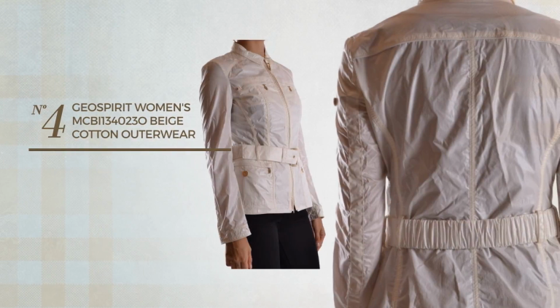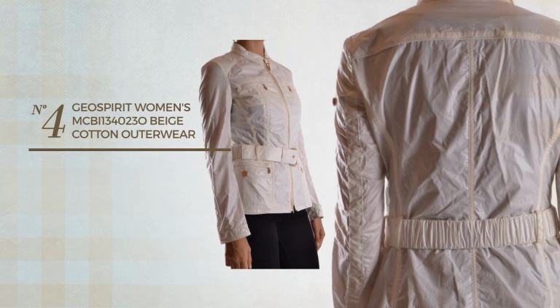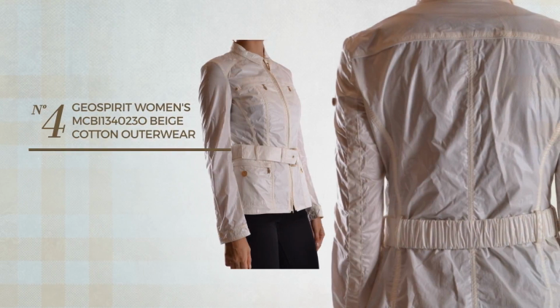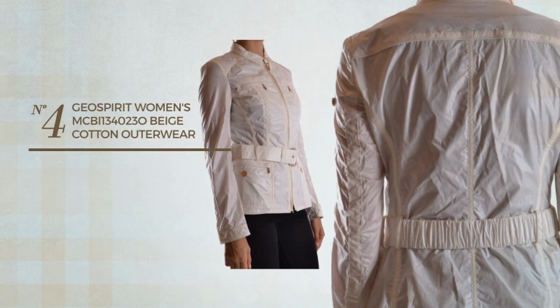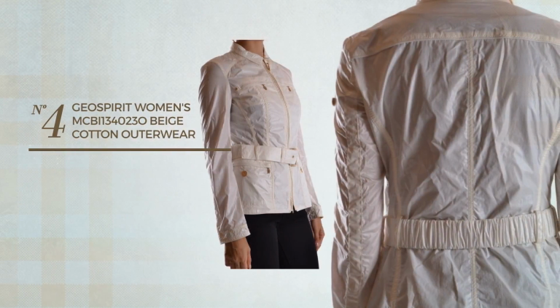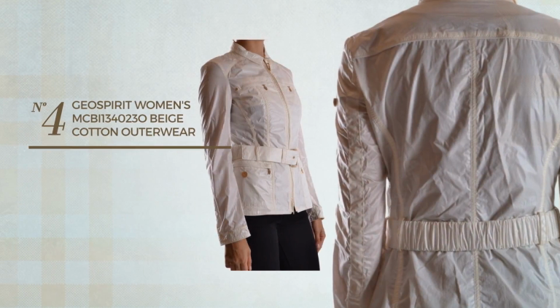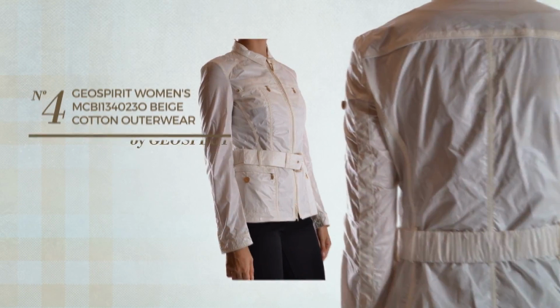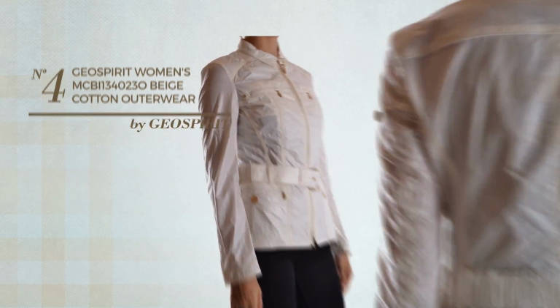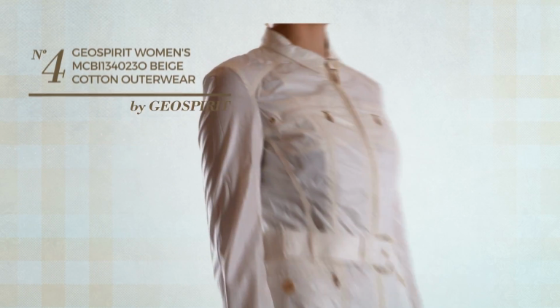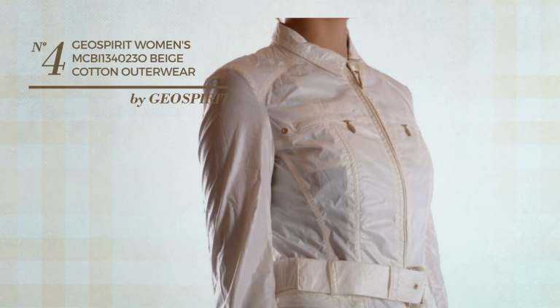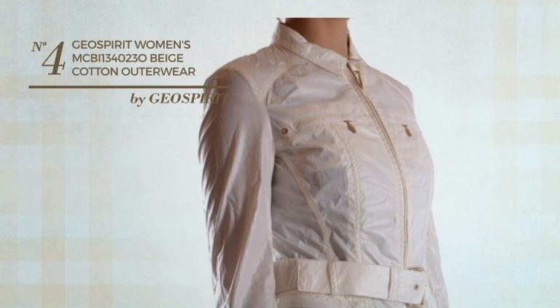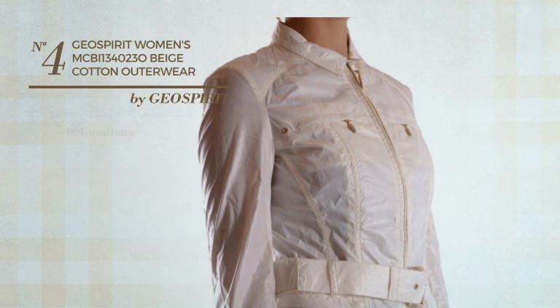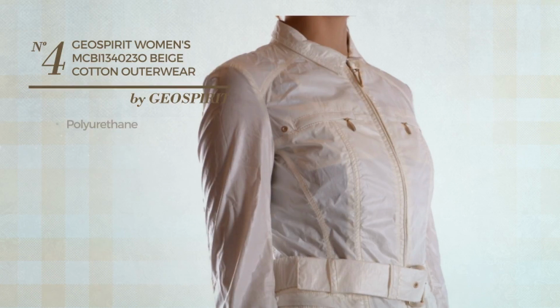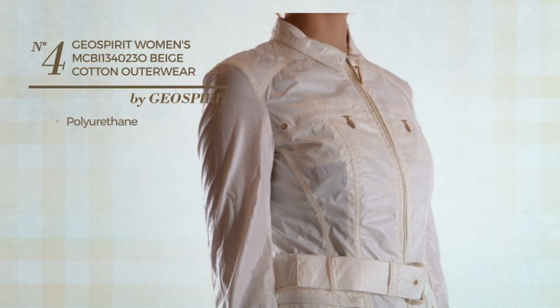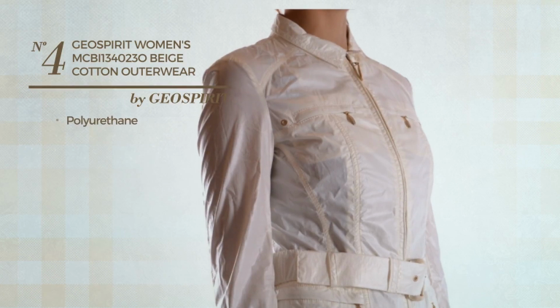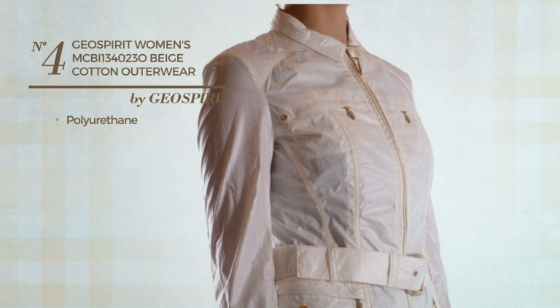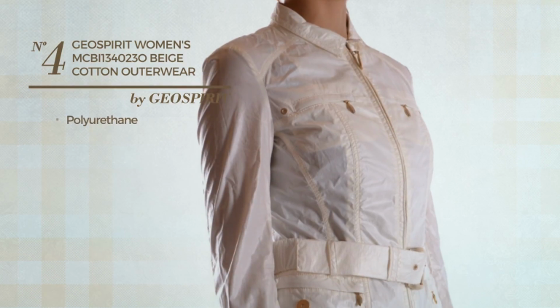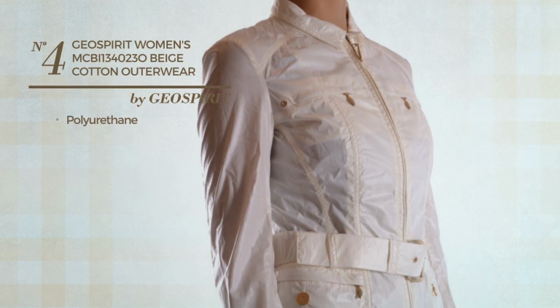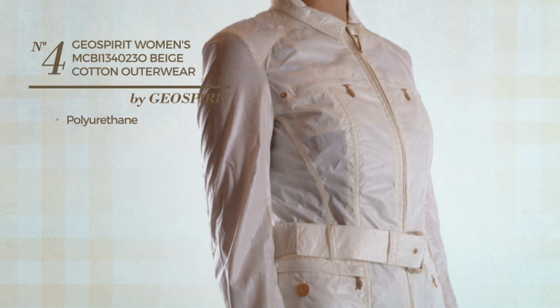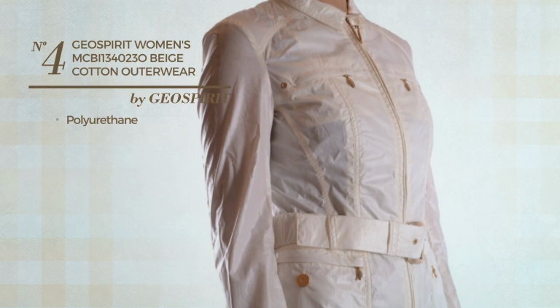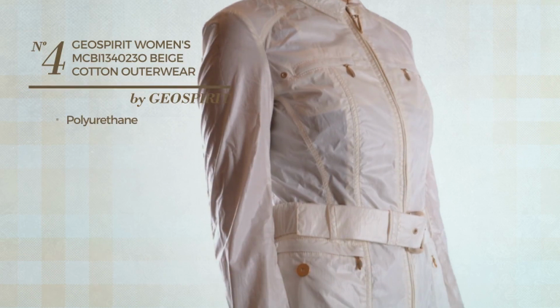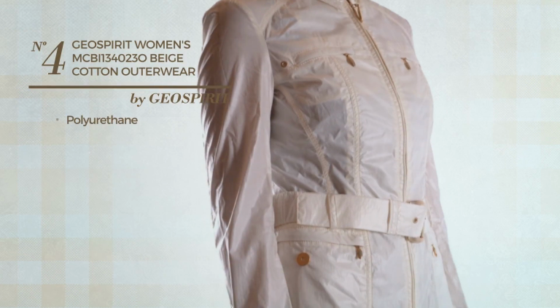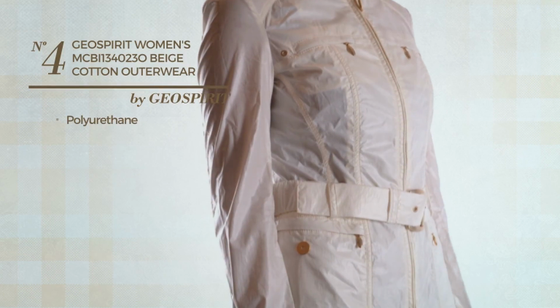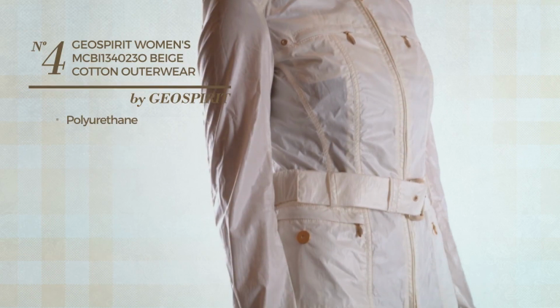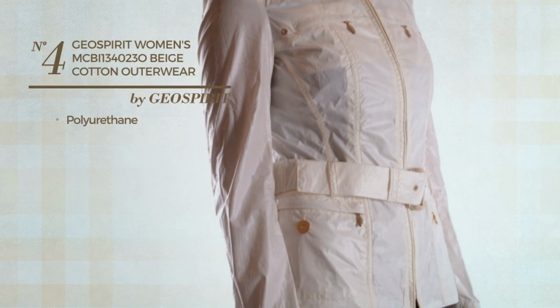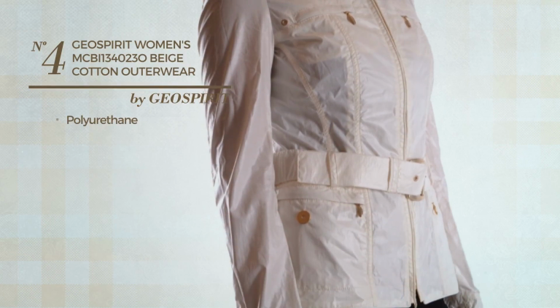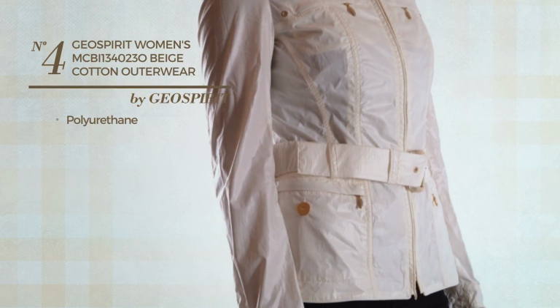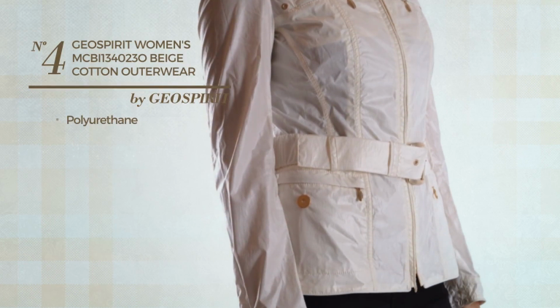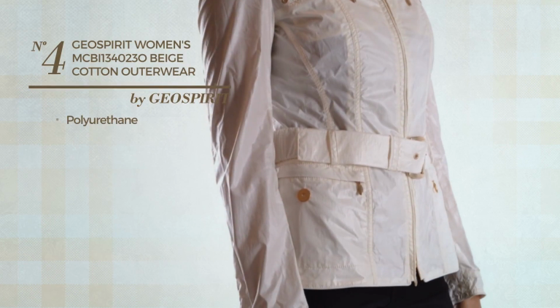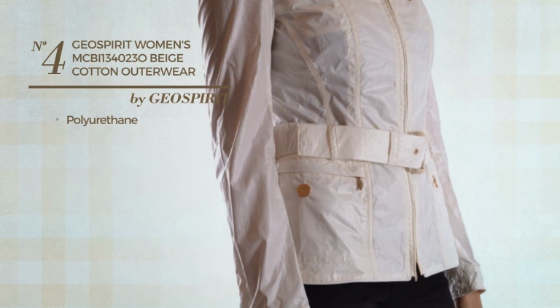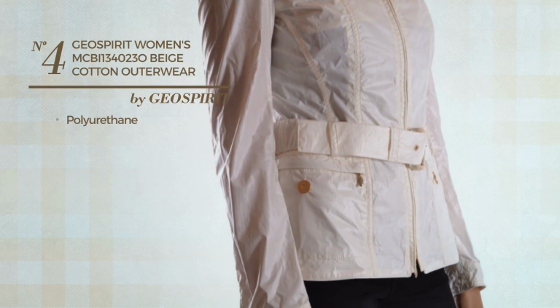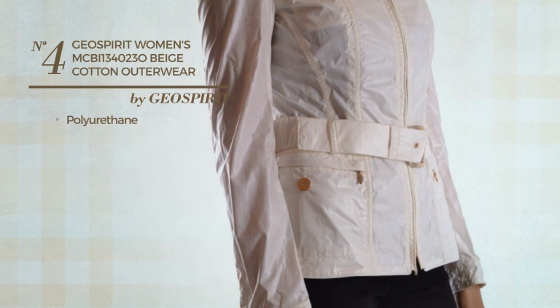Number 4. Made of Polyurethane. Available mainly in beige color.